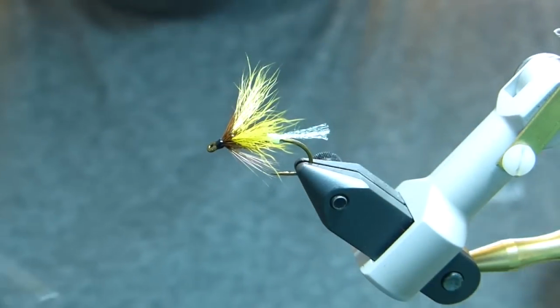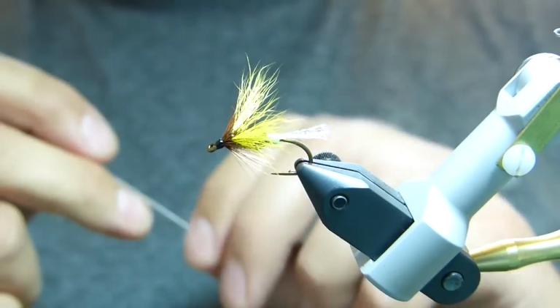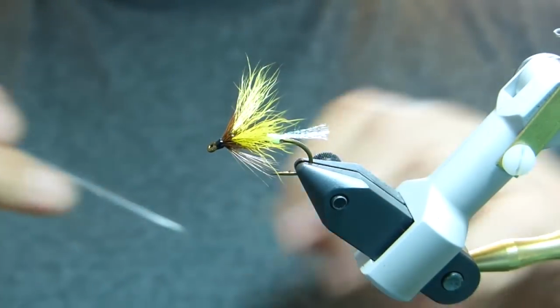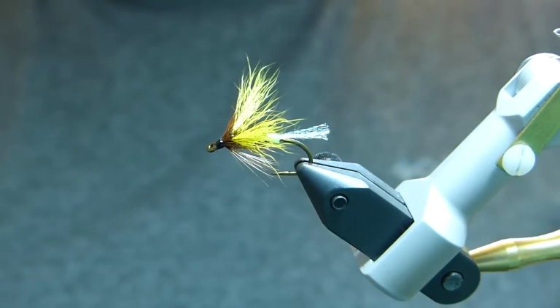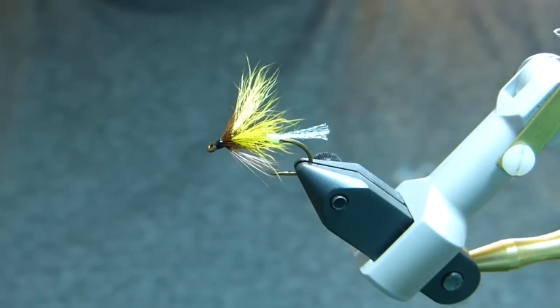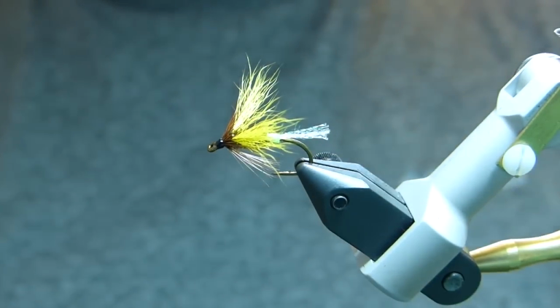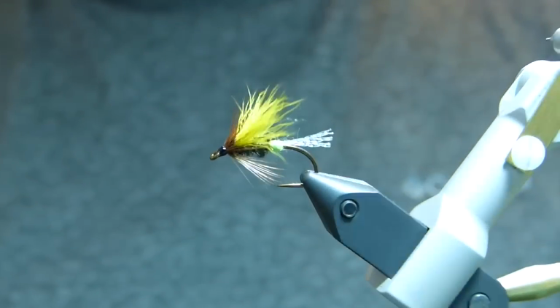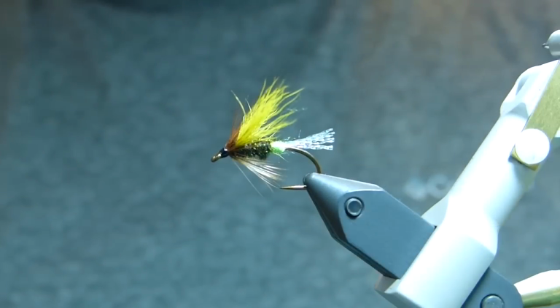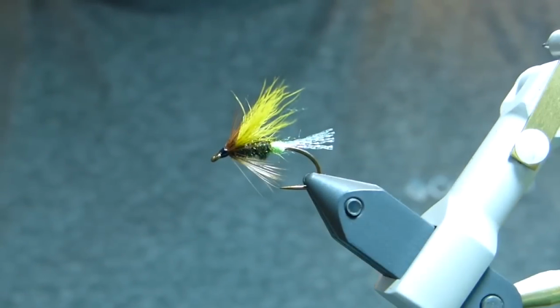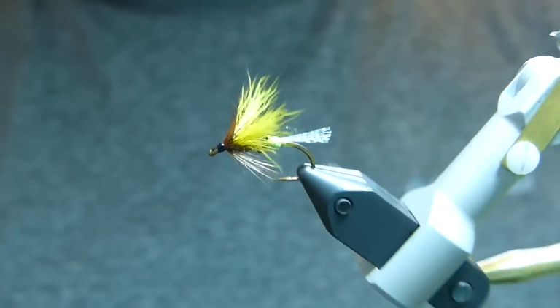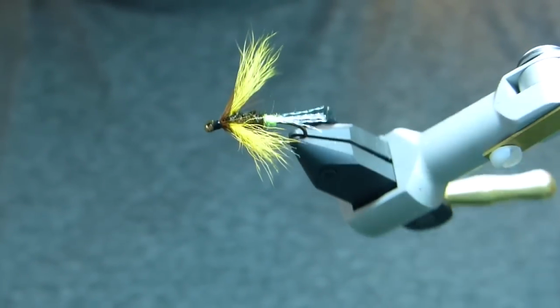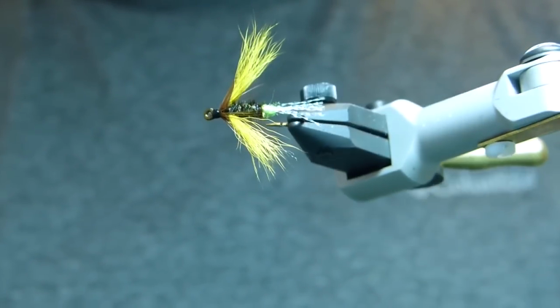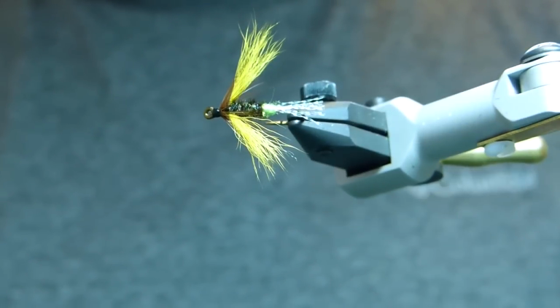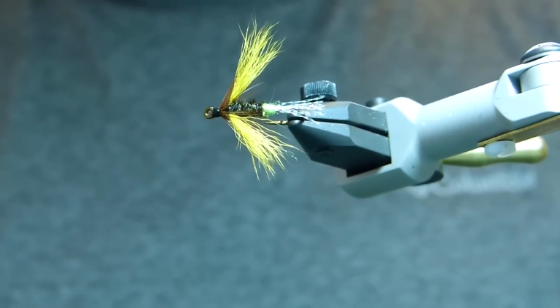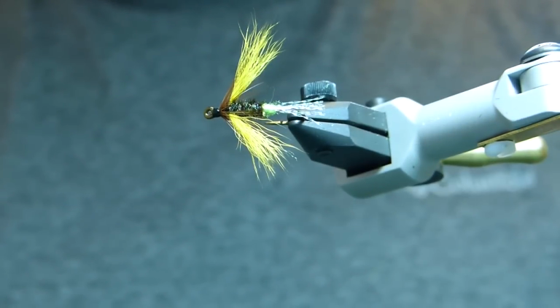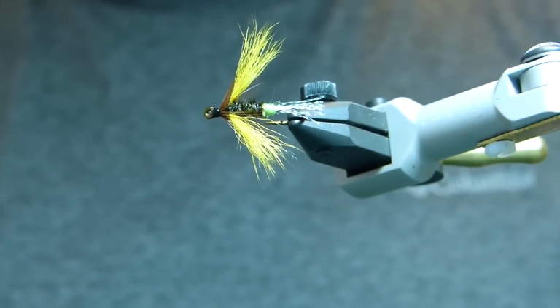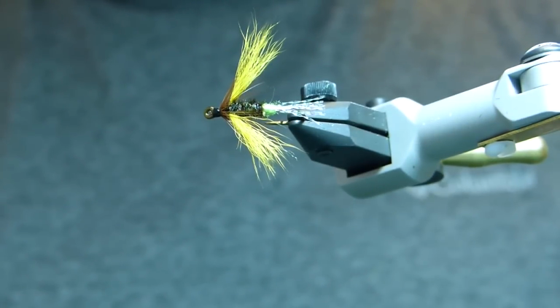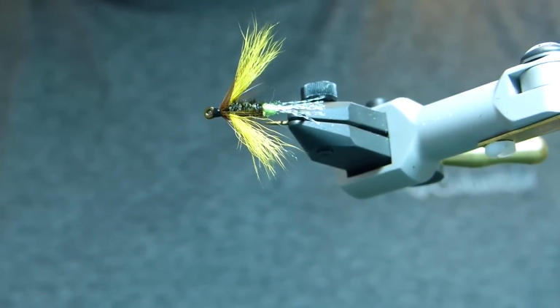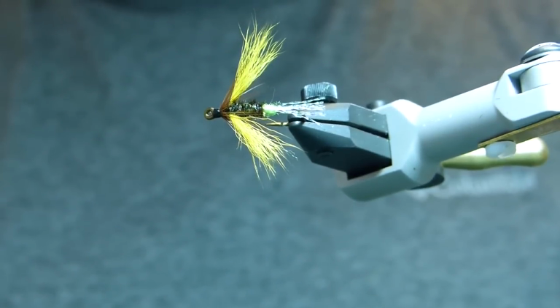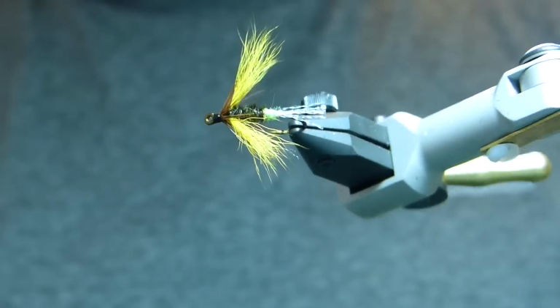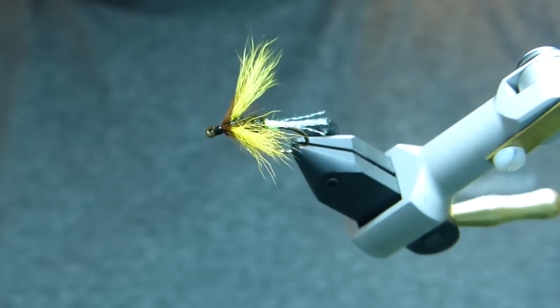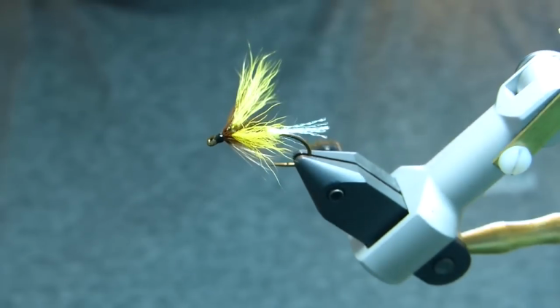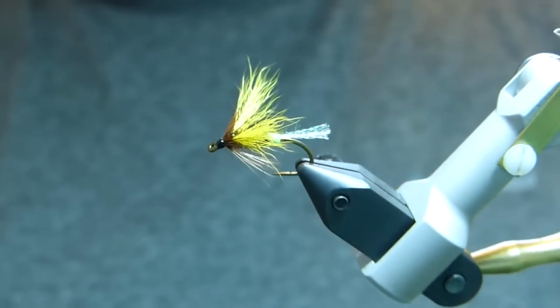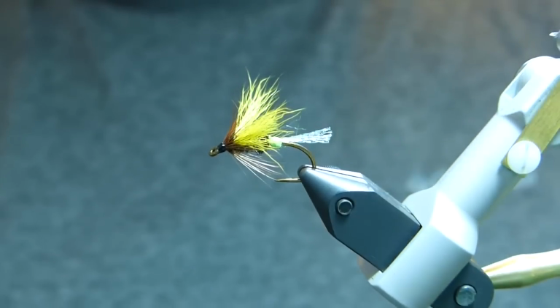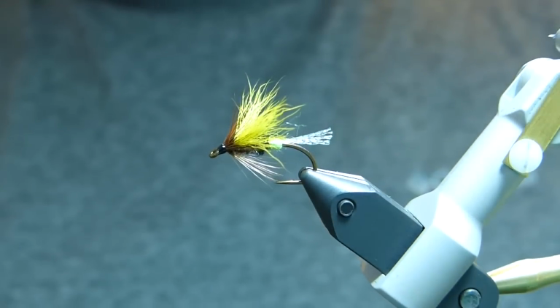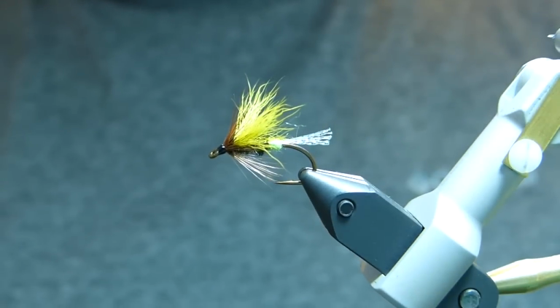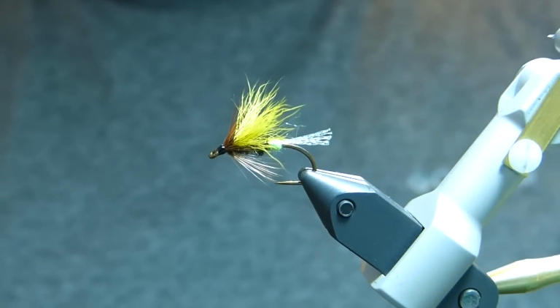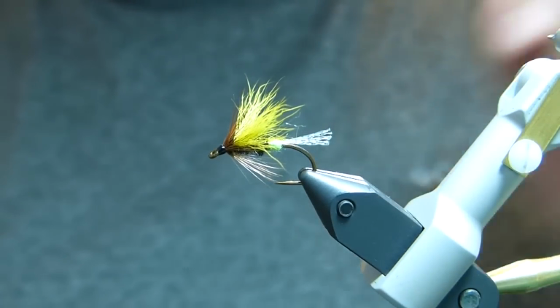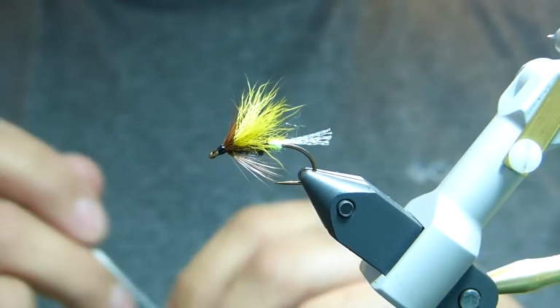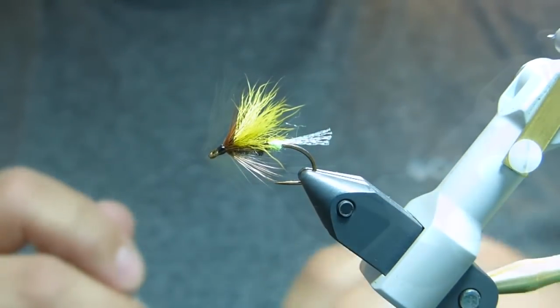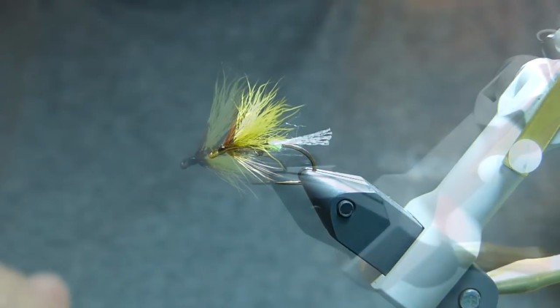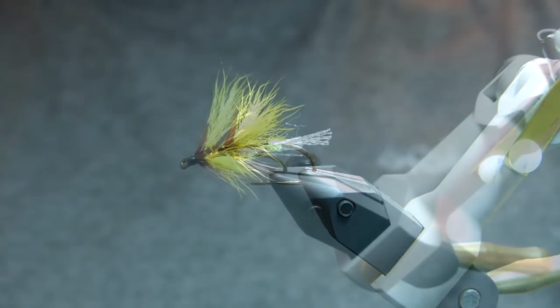And that's it — yellow-winged butterfly. Hope you enjoy. Thanks for watching, see you next time.